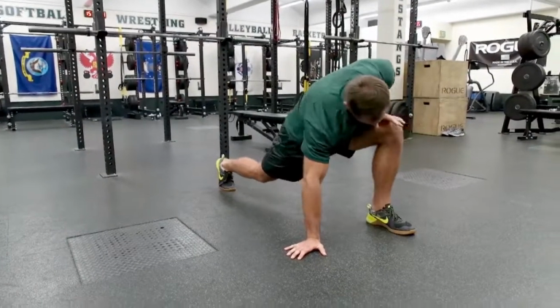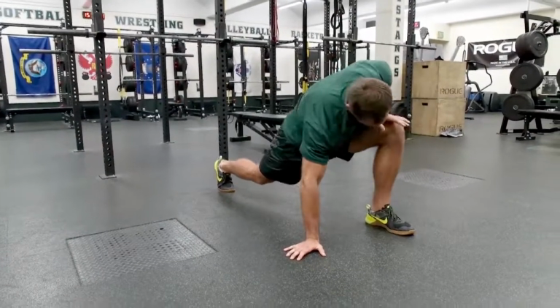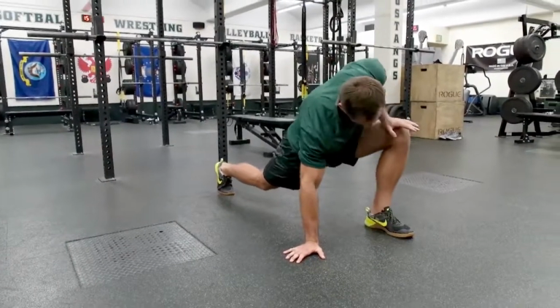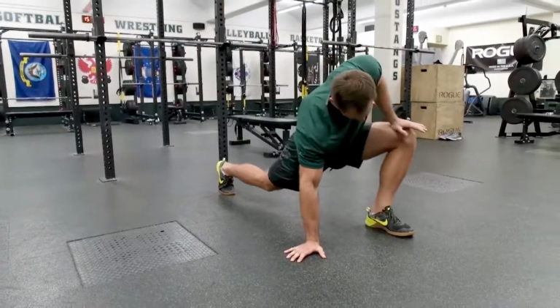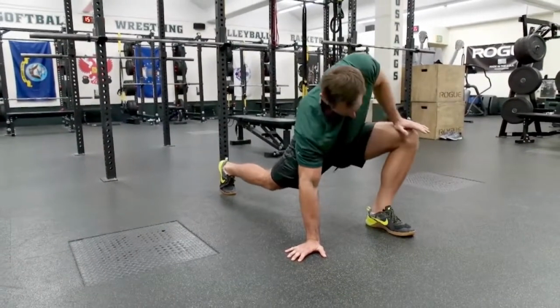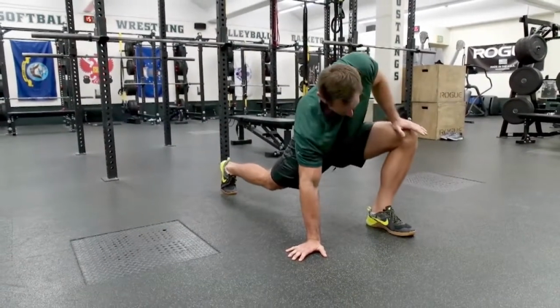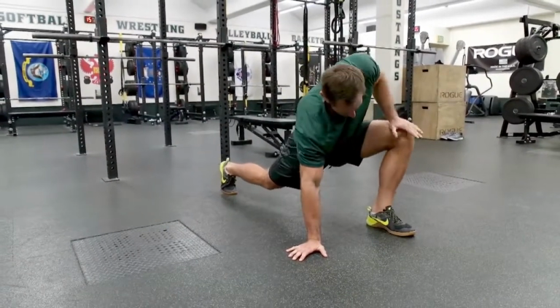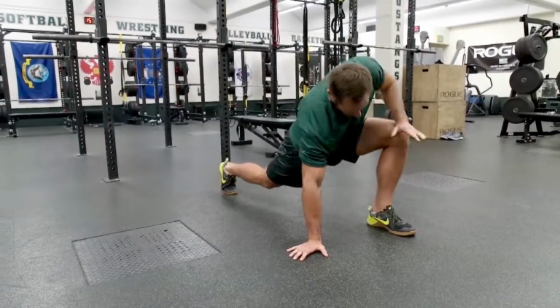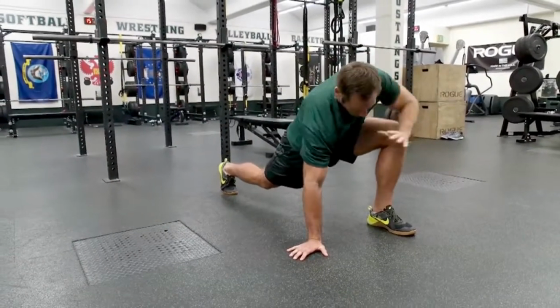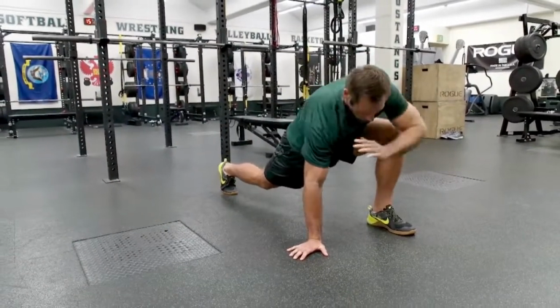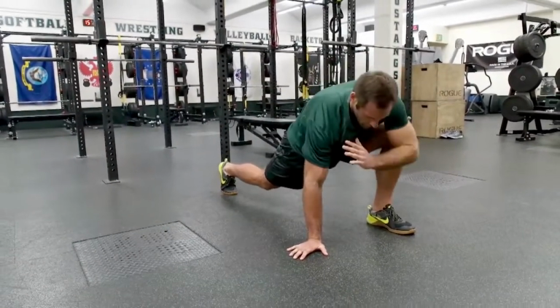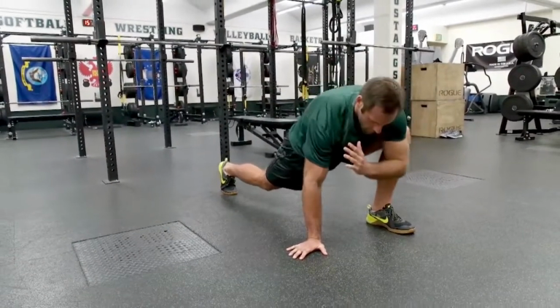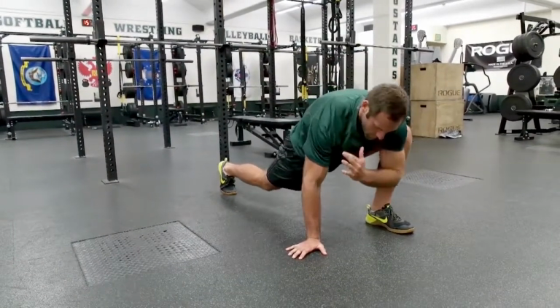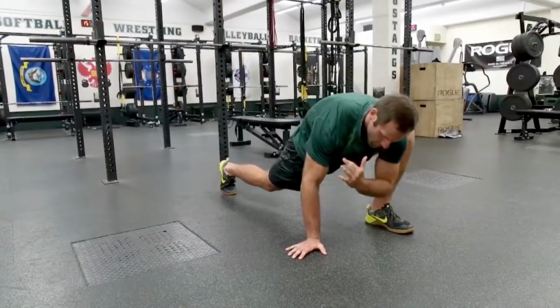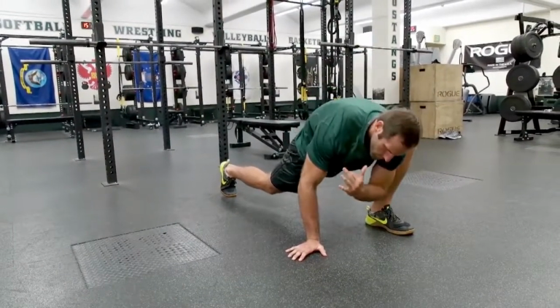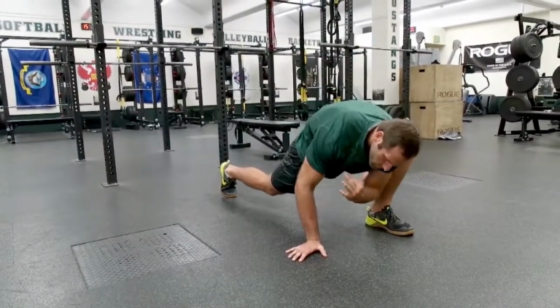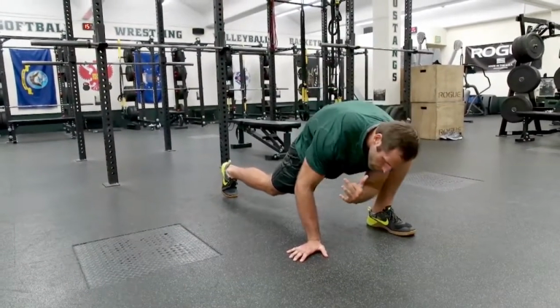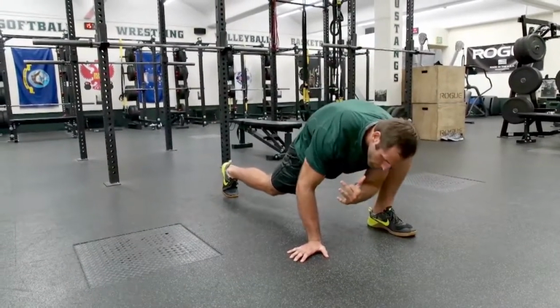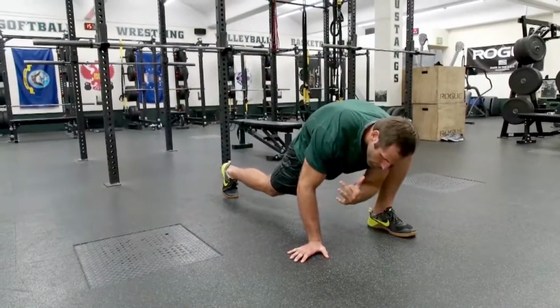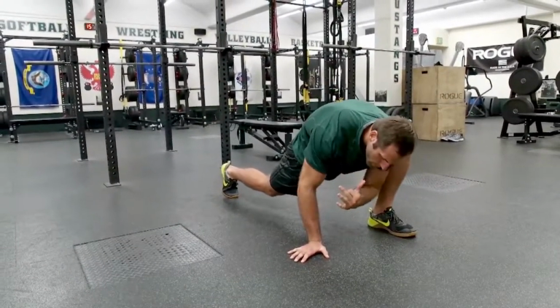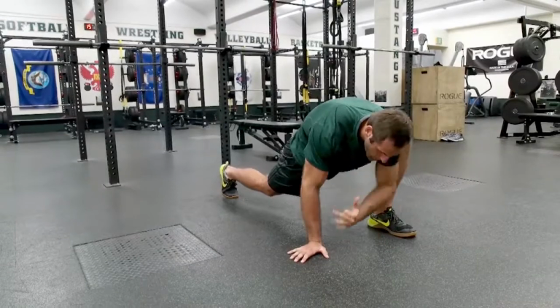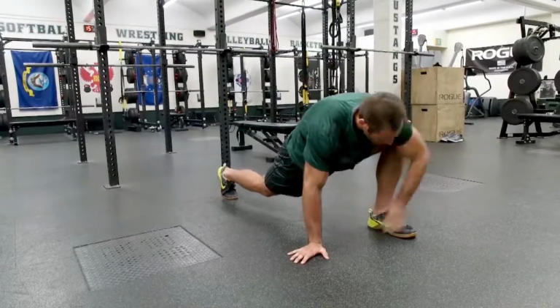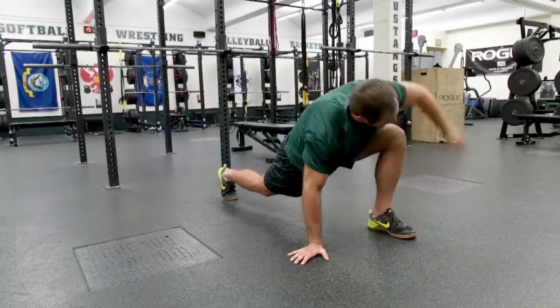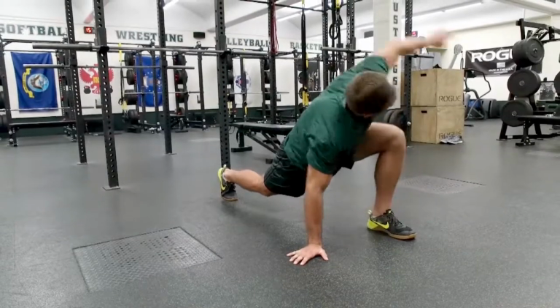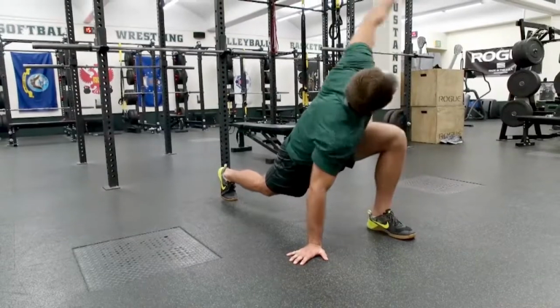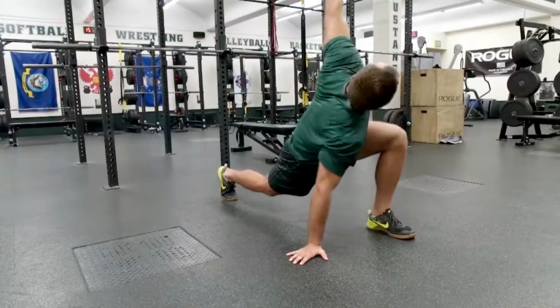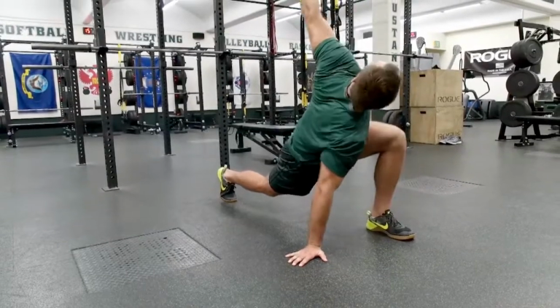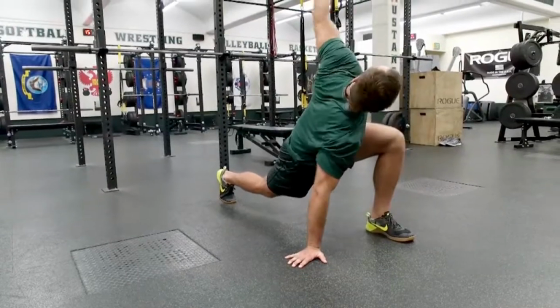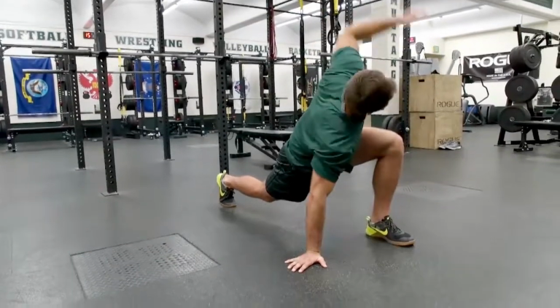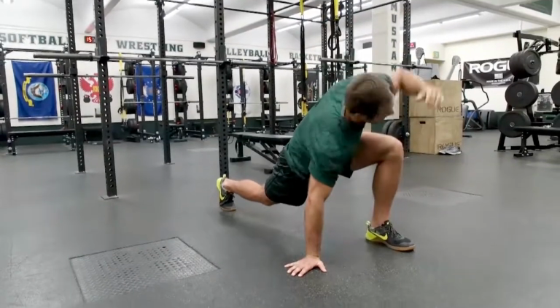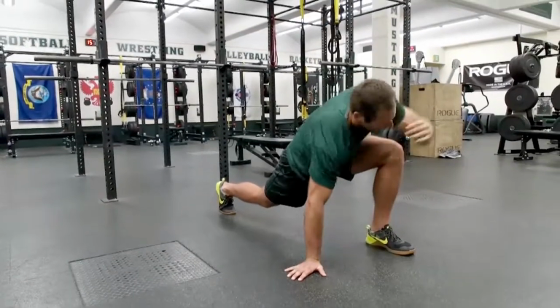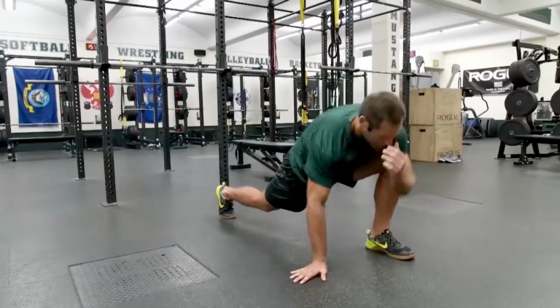Then we go elbow to the ground and then to the ceiling, trying to rotate that thoracic spine — six times.